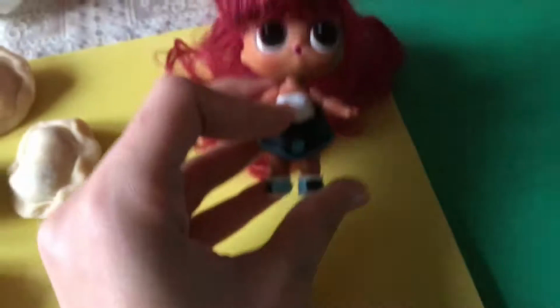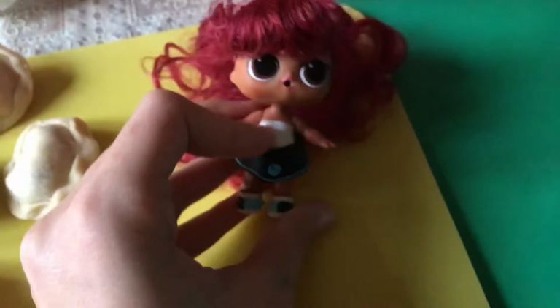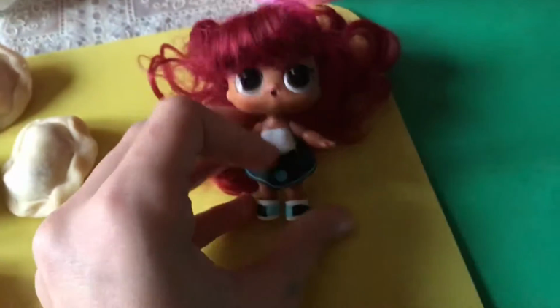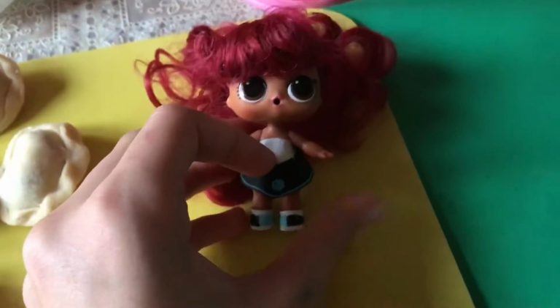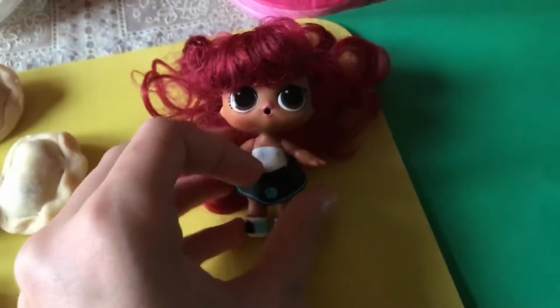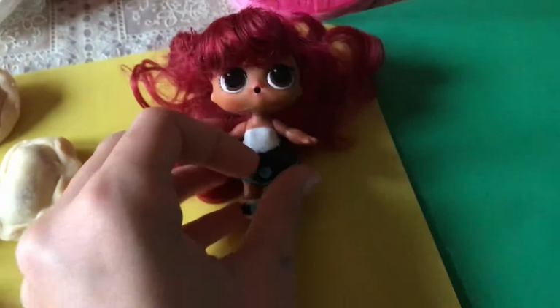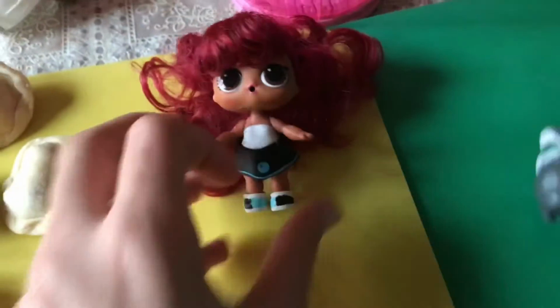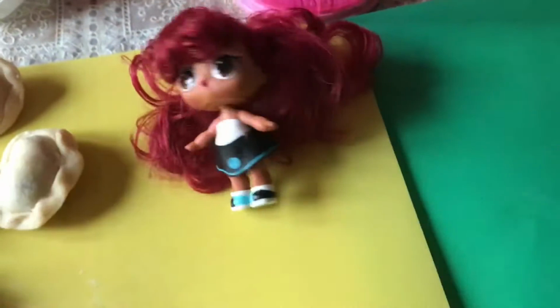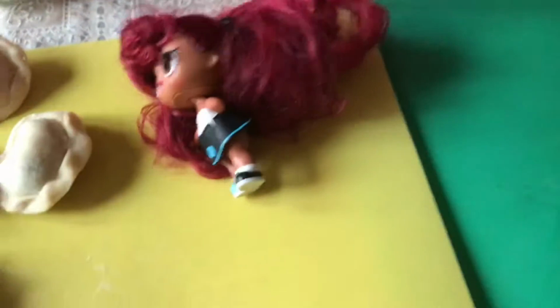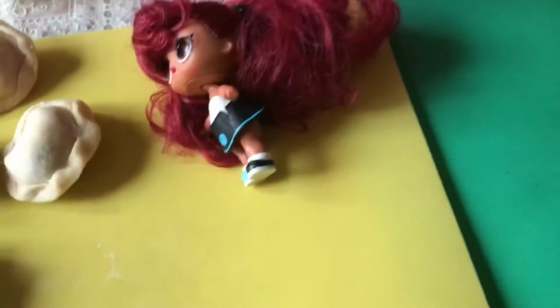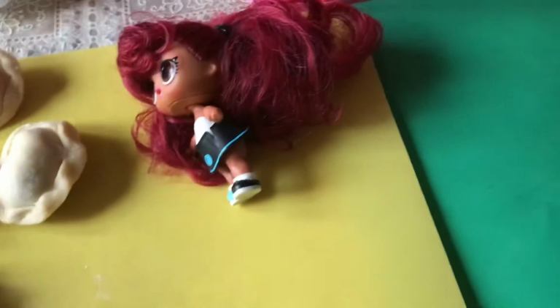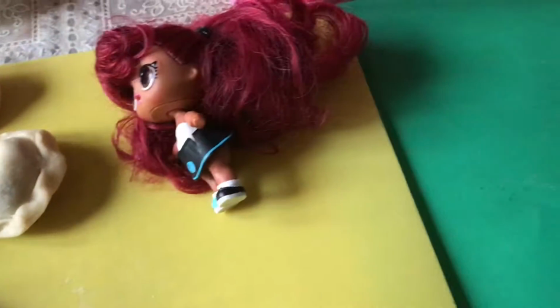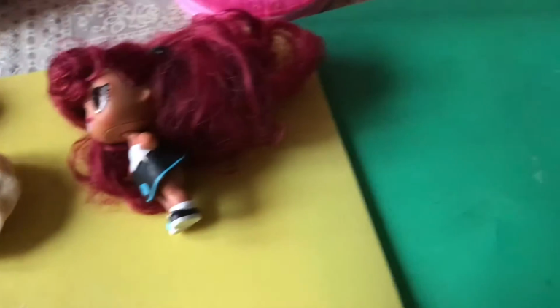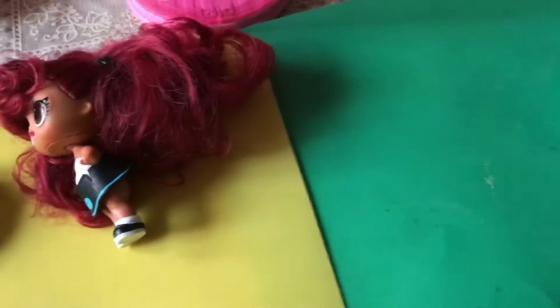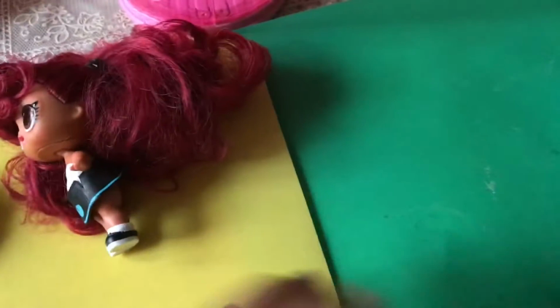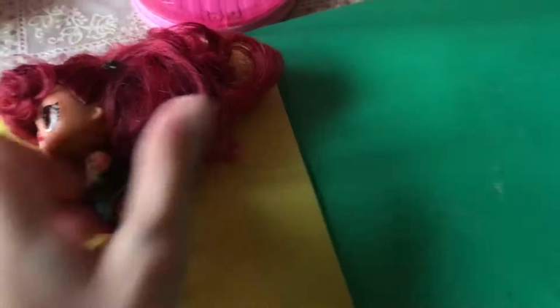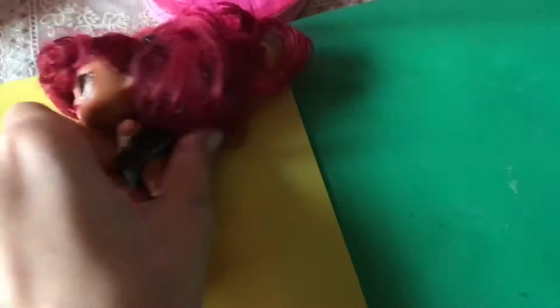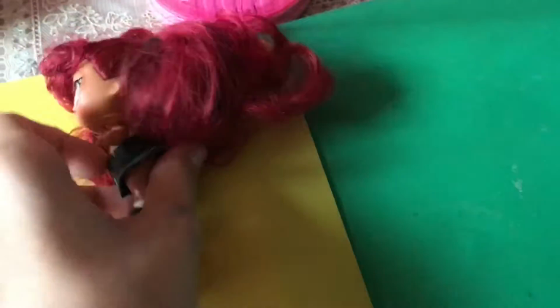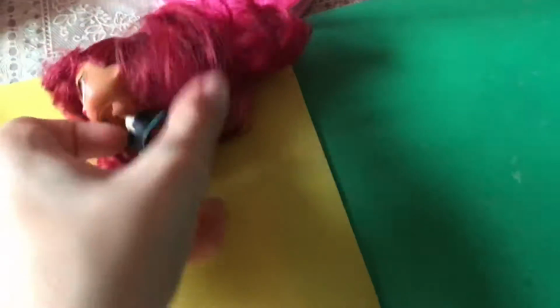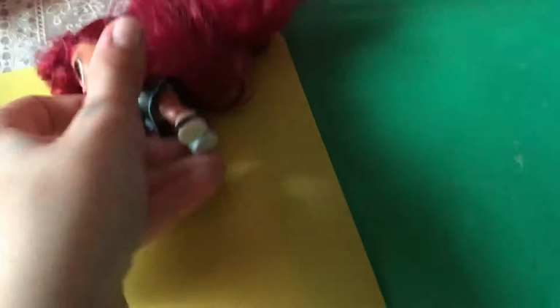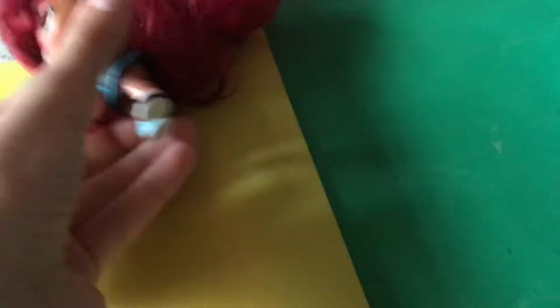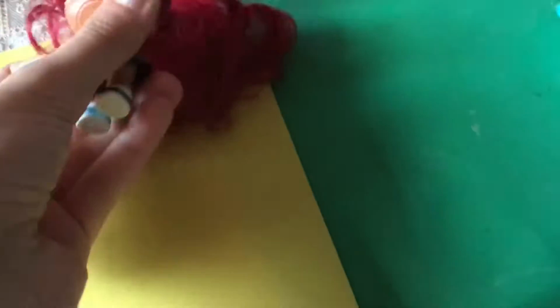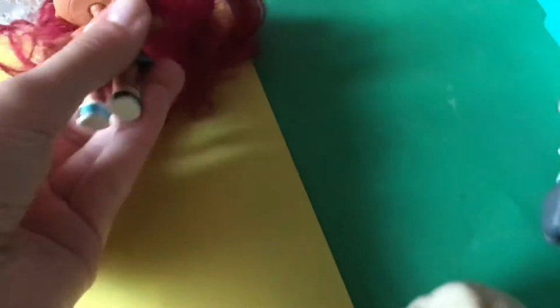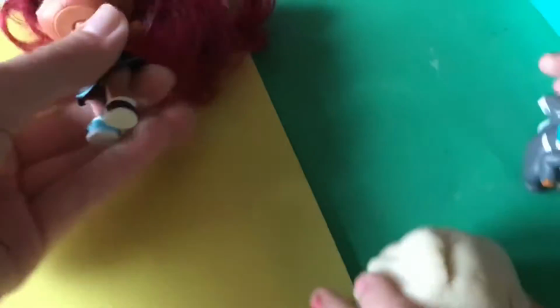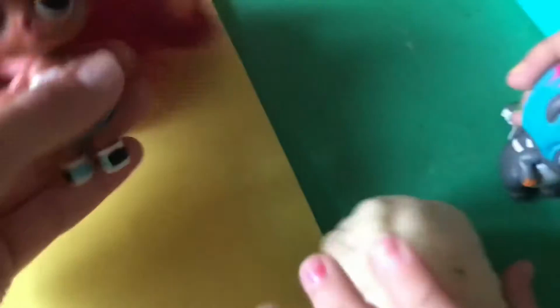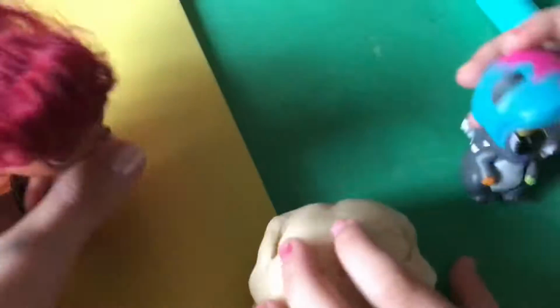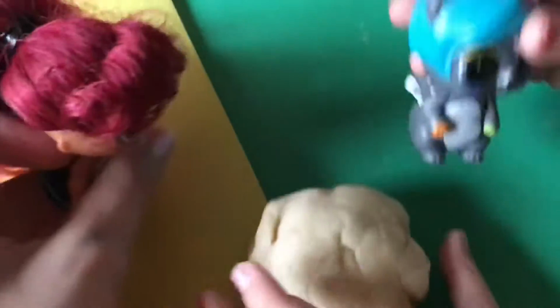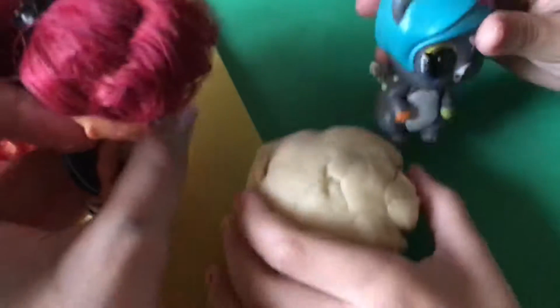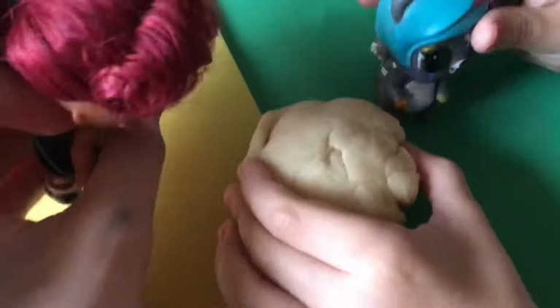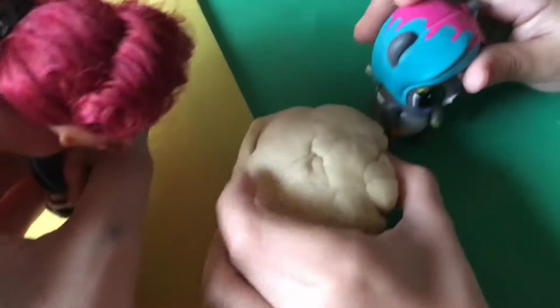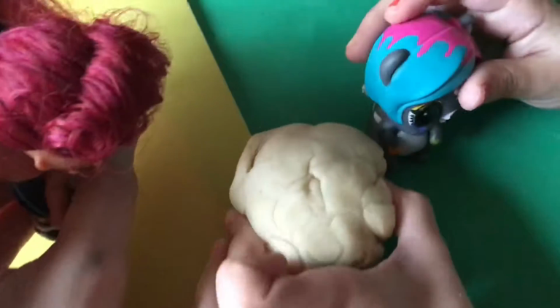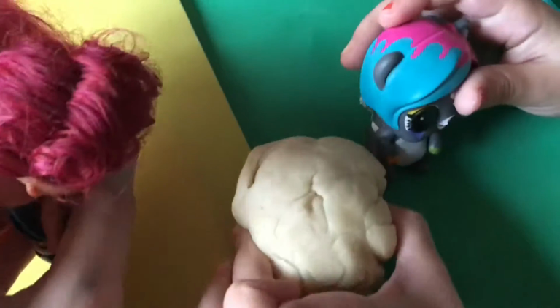Now we are going to show you guys how to make your own. Now, this is what we are going to do. Get some dough.